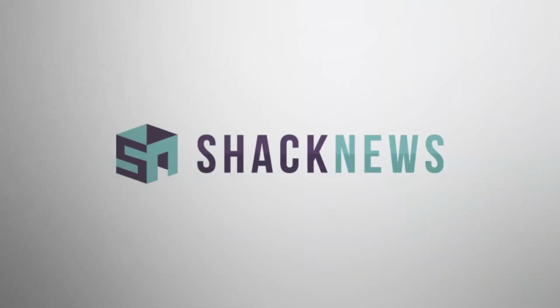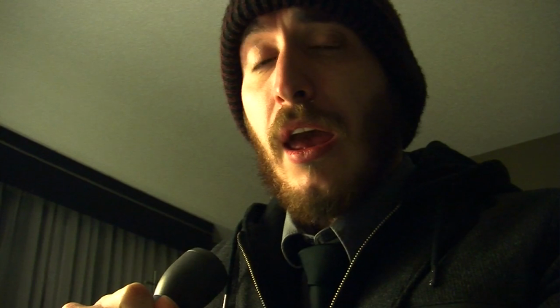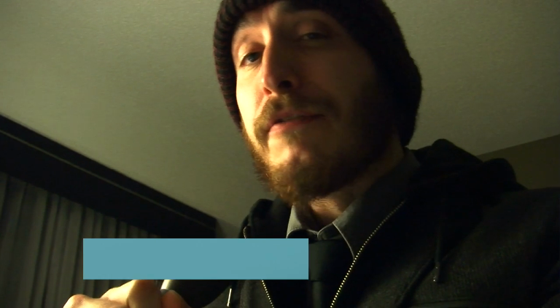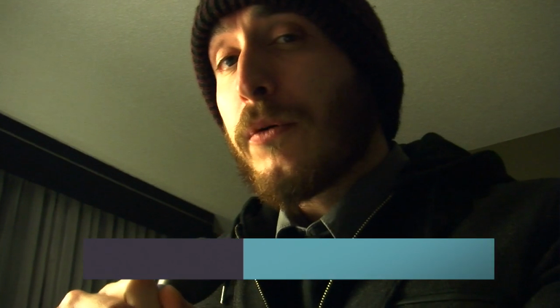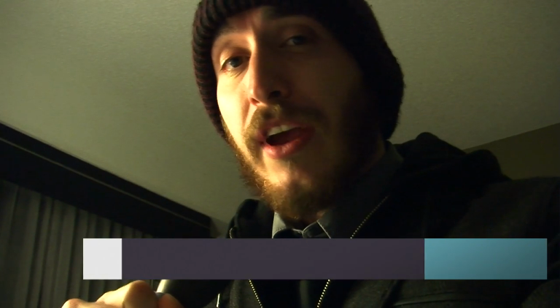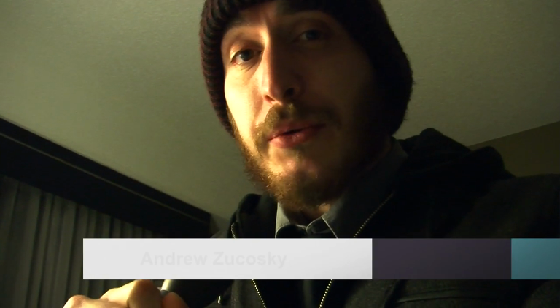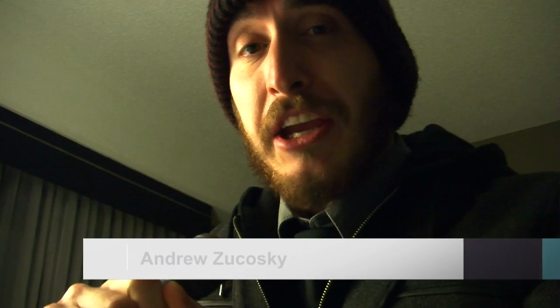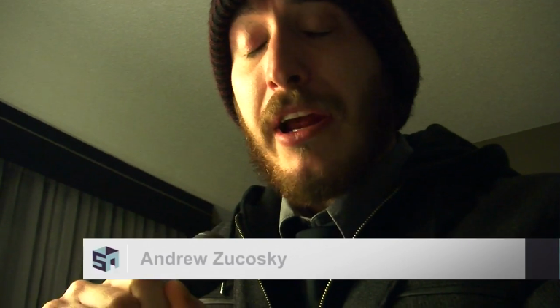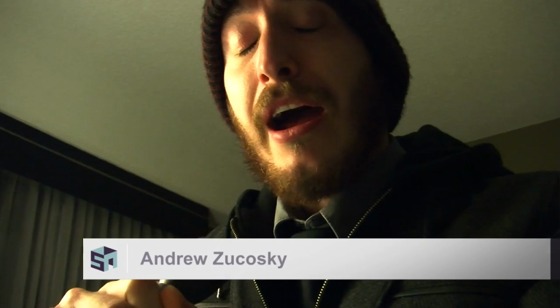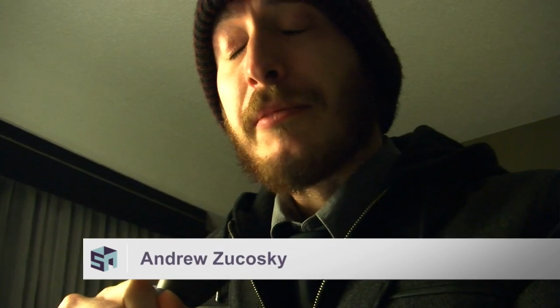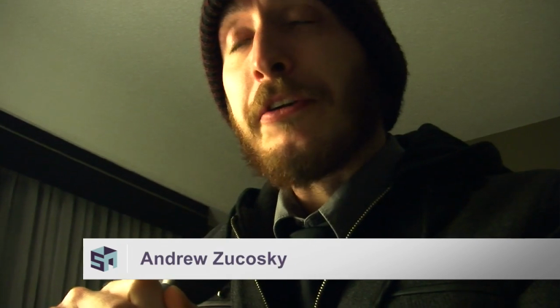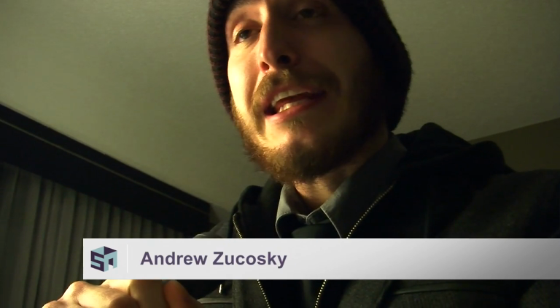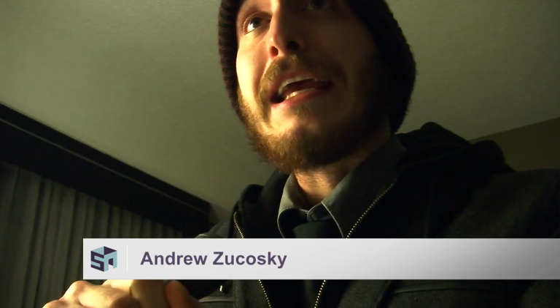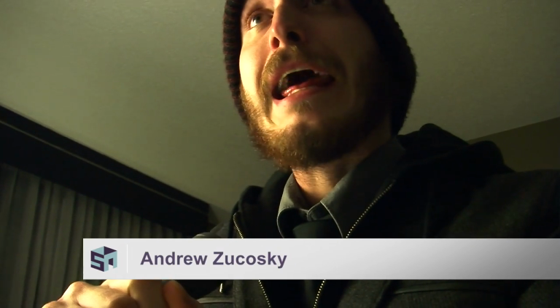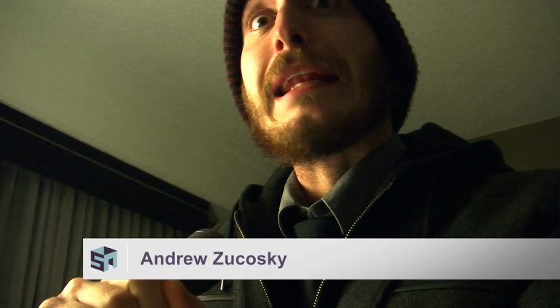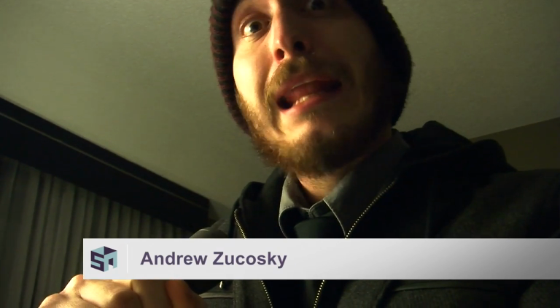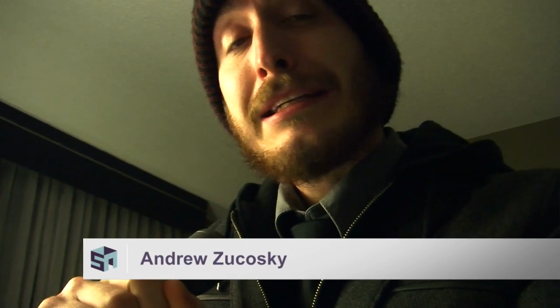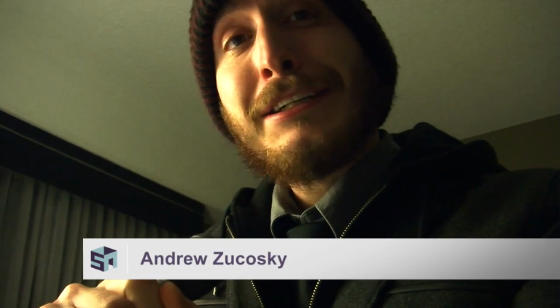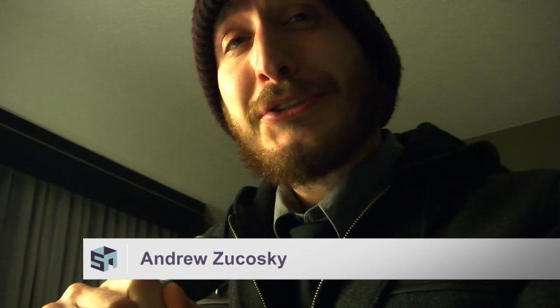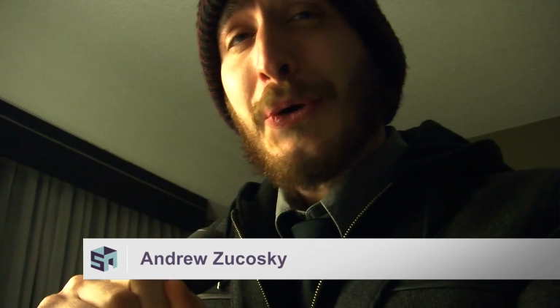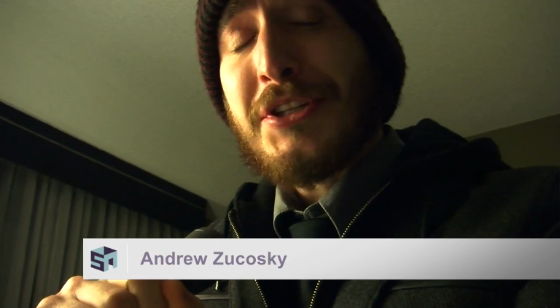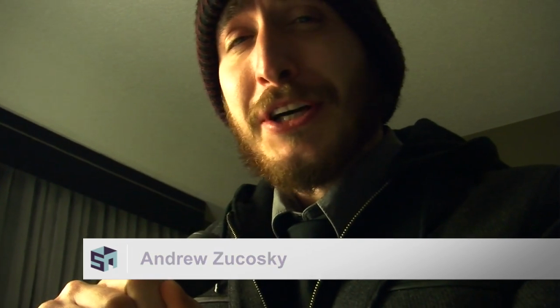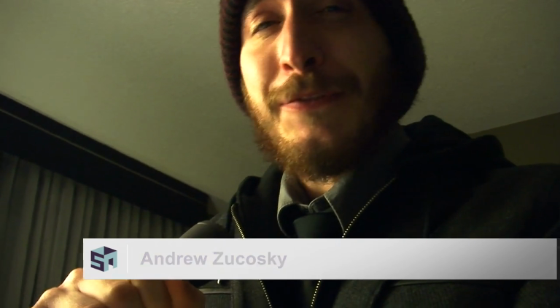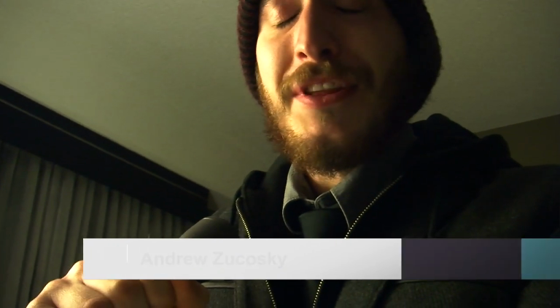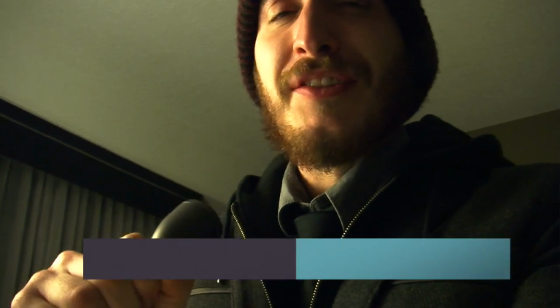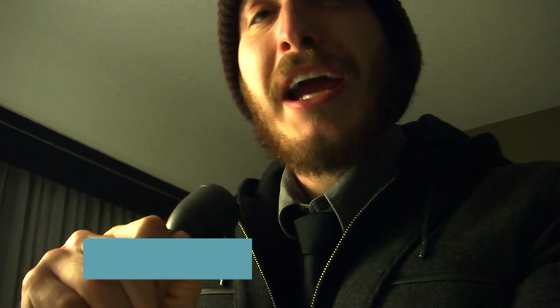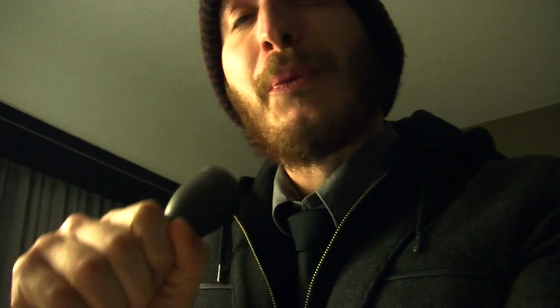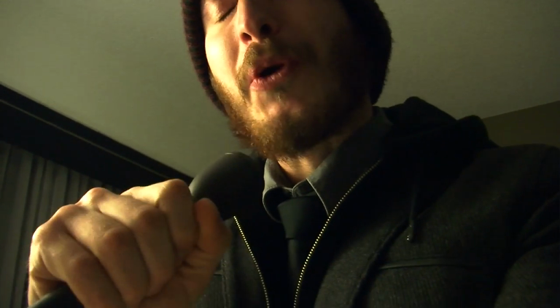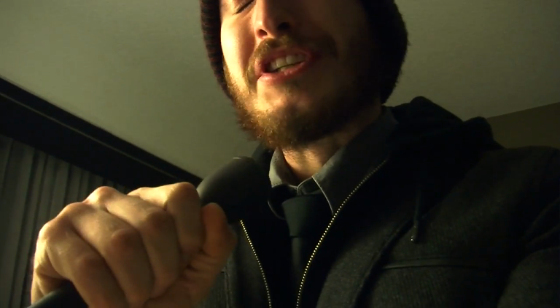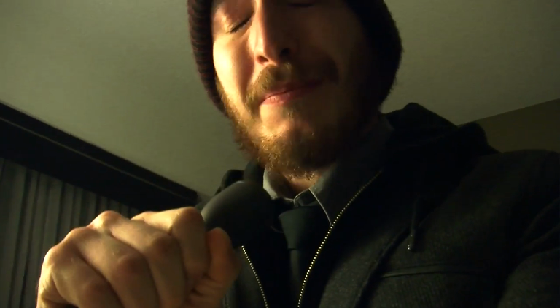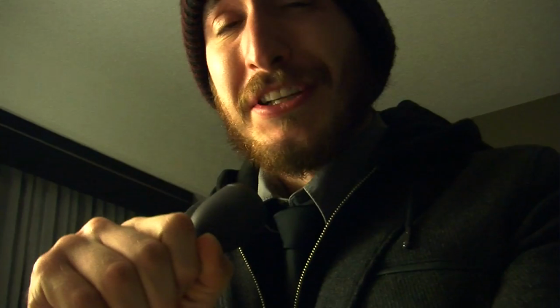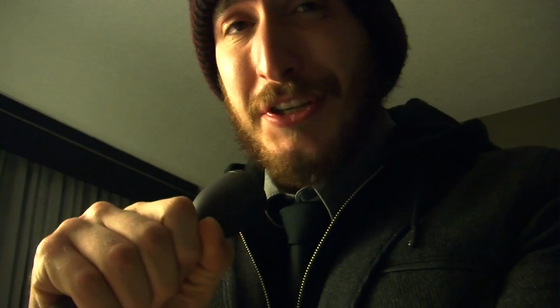Hey folks, Andrew here and I am currently in Atlanta, Georgia for the Smite World Championships.